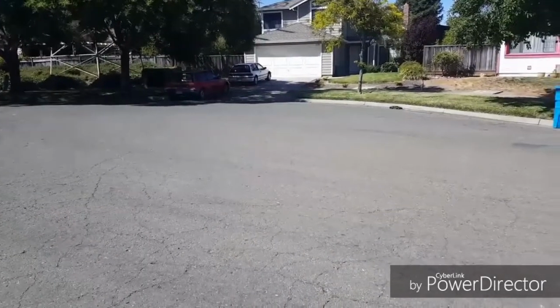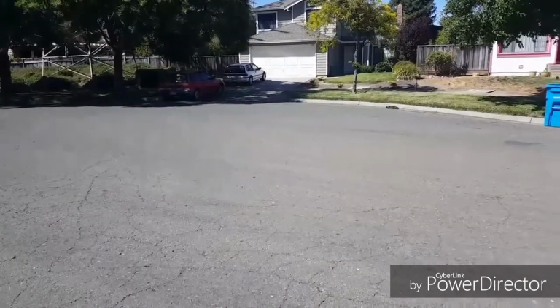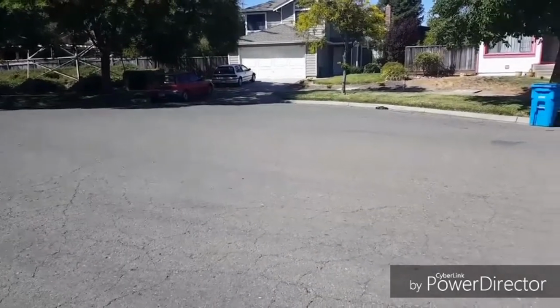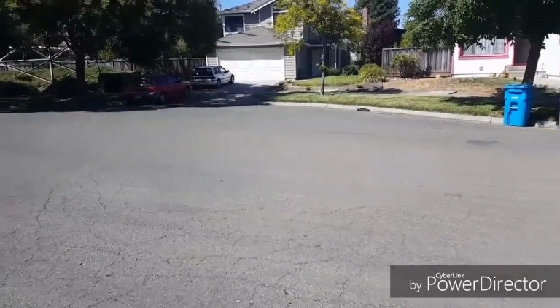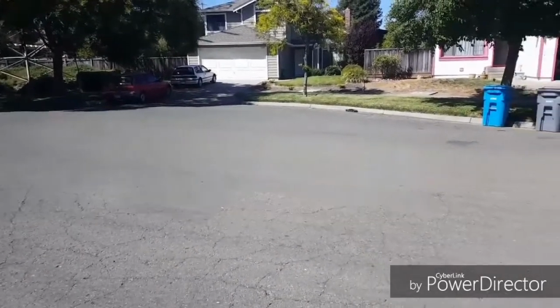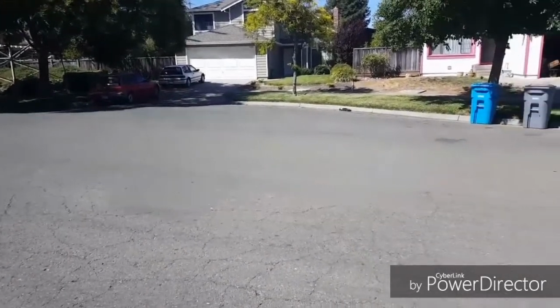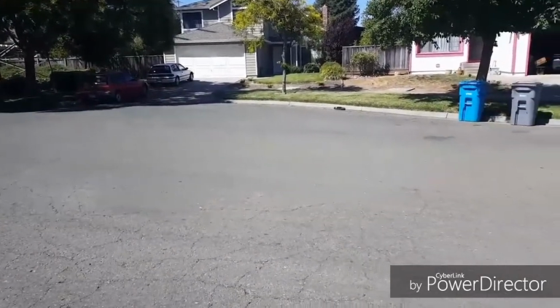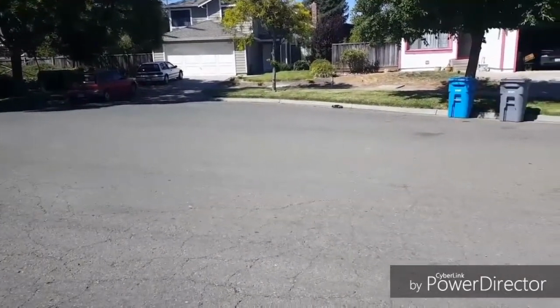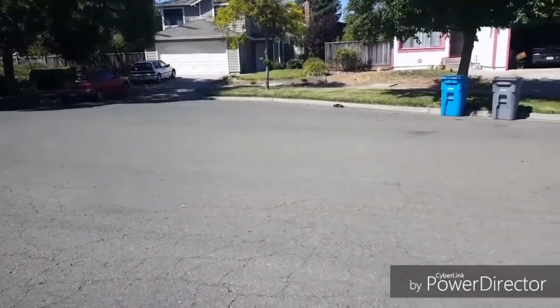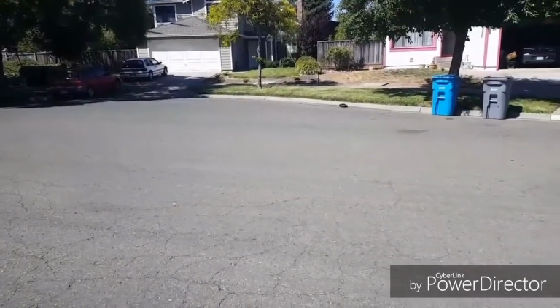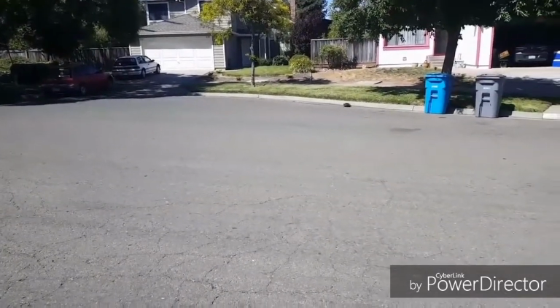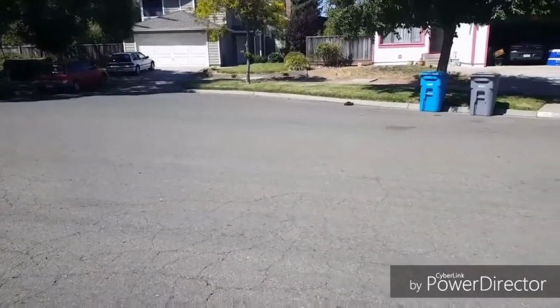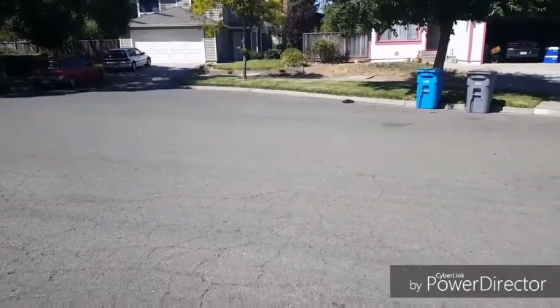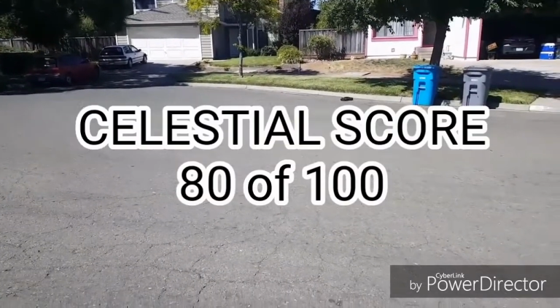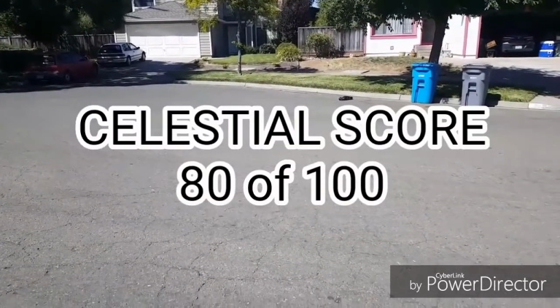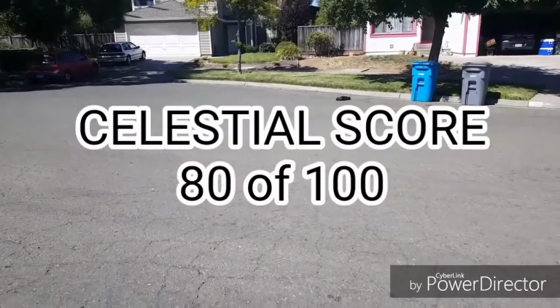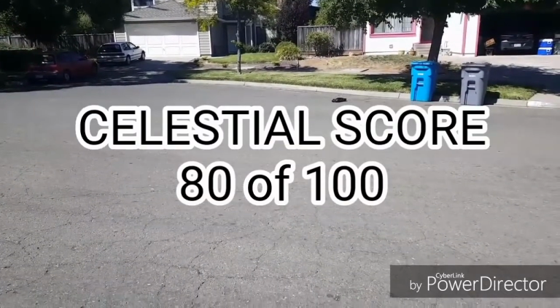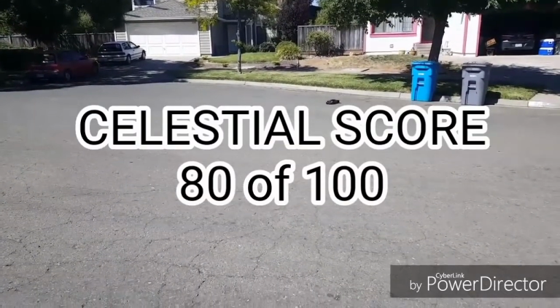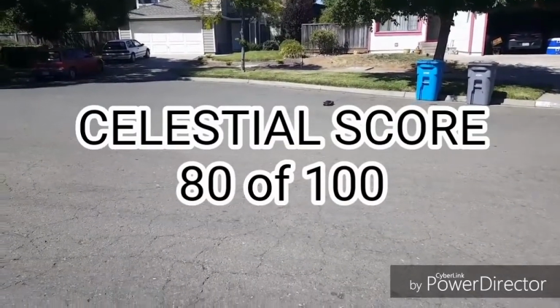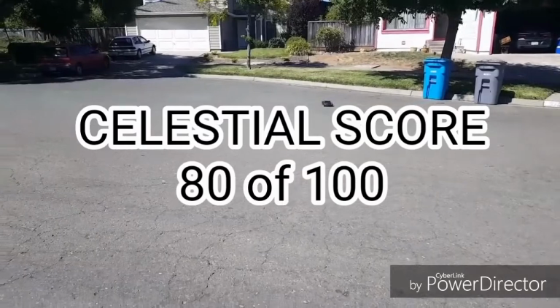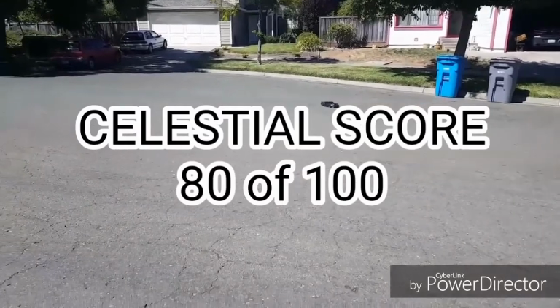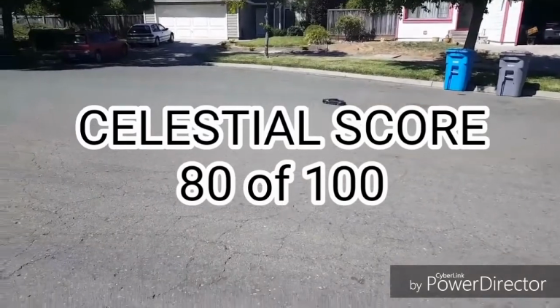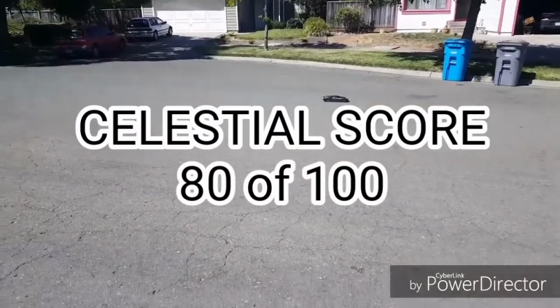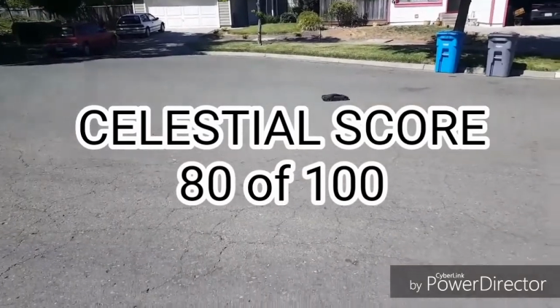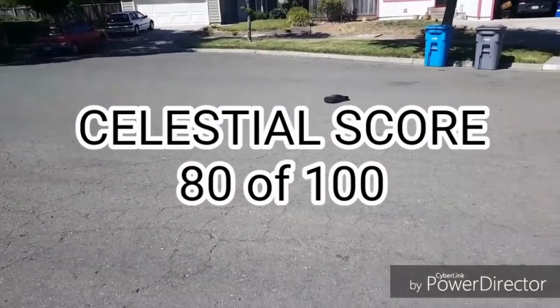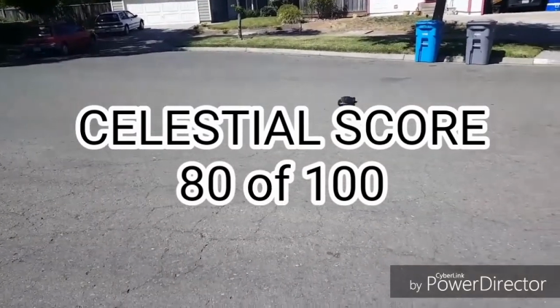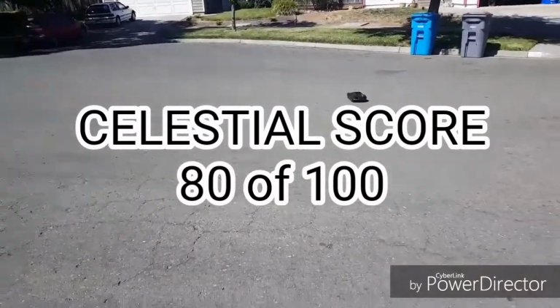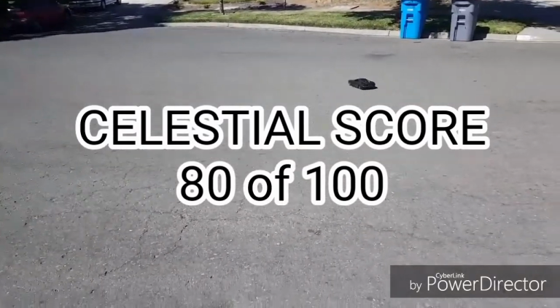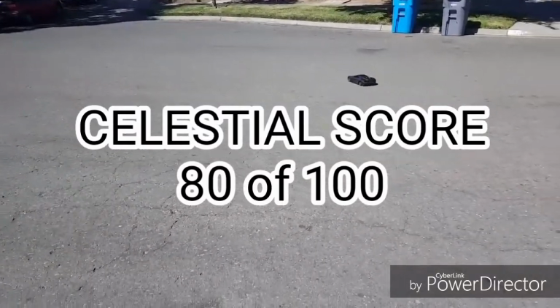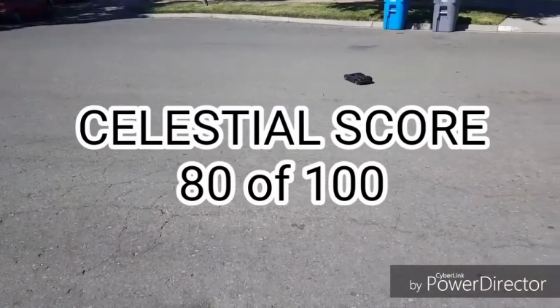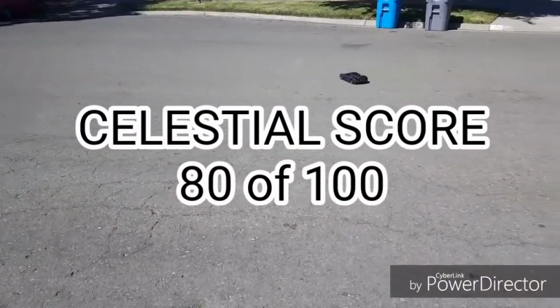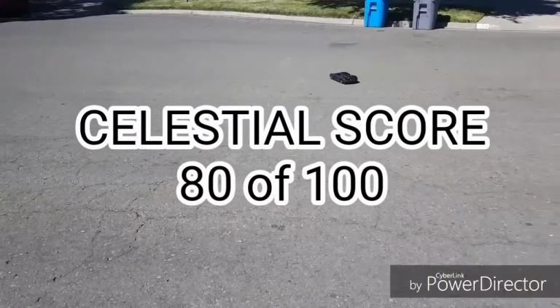Add it all up and the Celestial score is 80 out of 100 — that is the highest score on the Celestial chart.